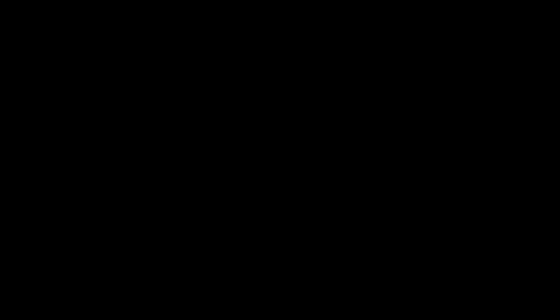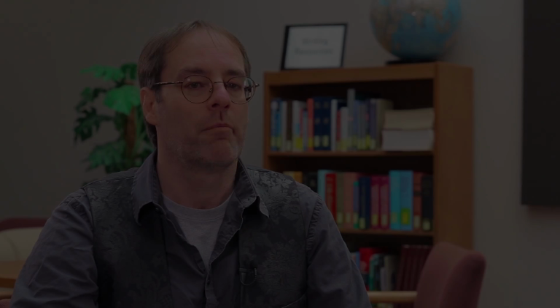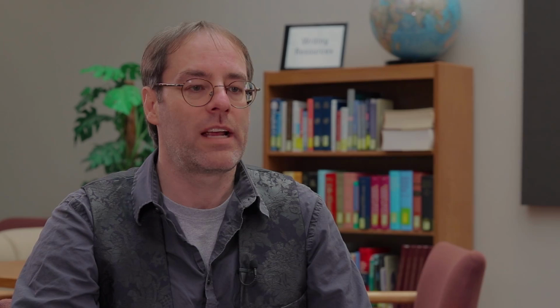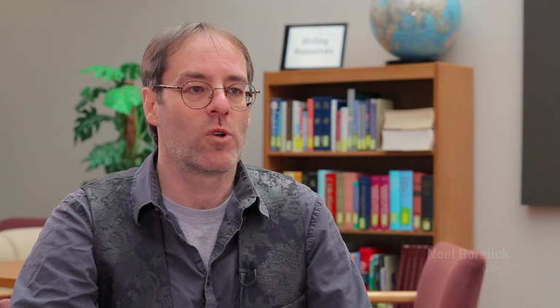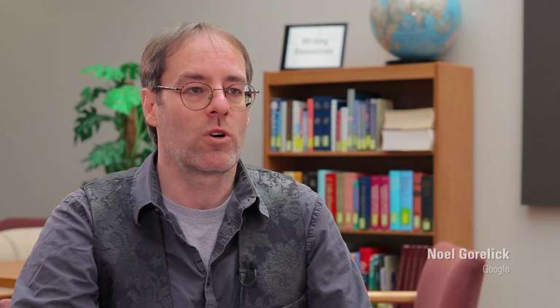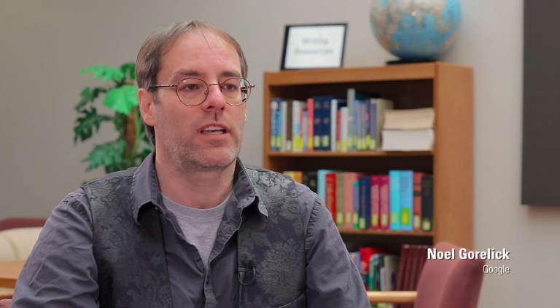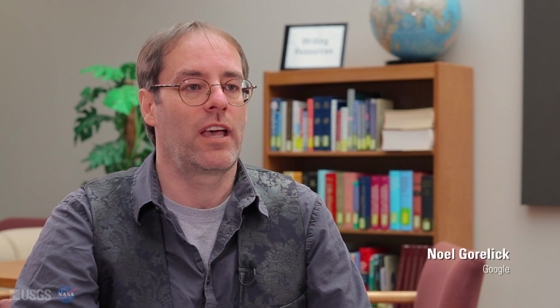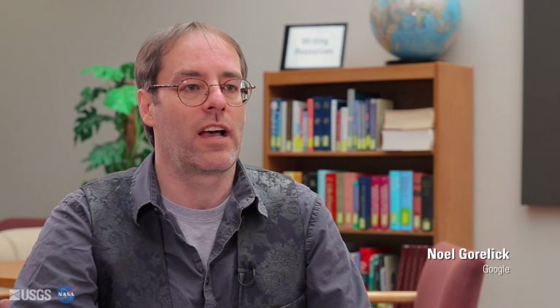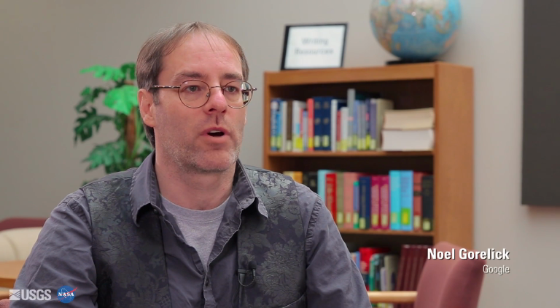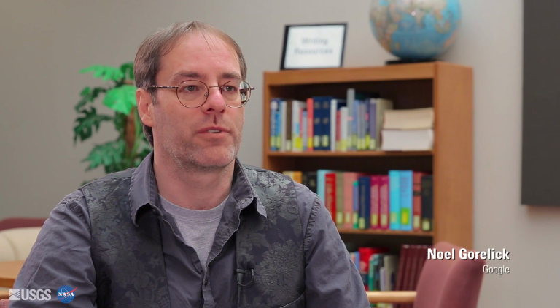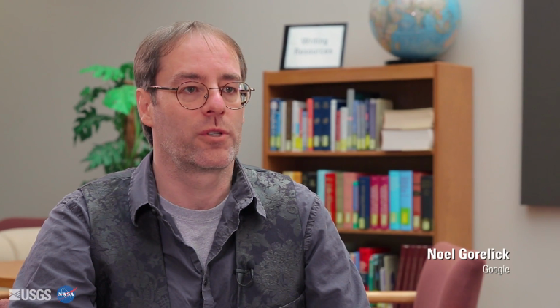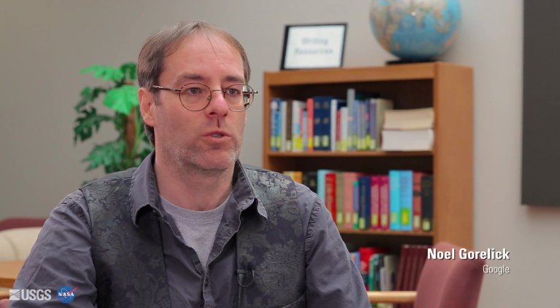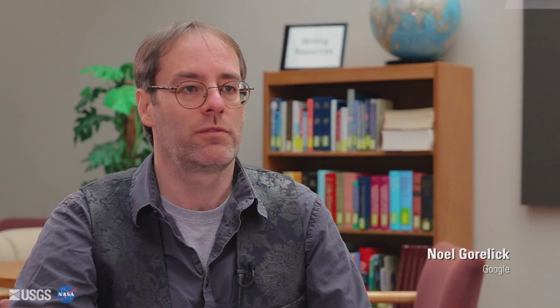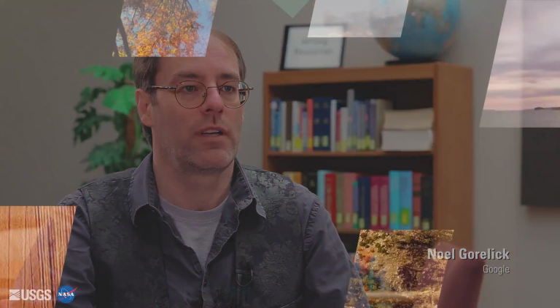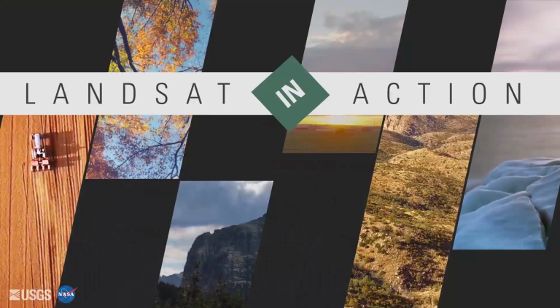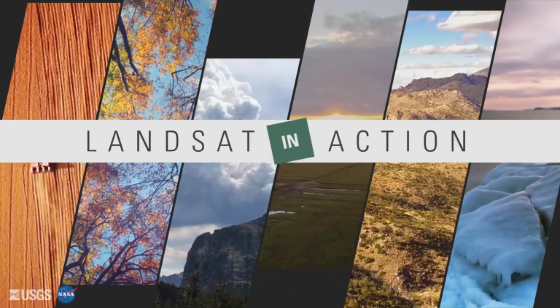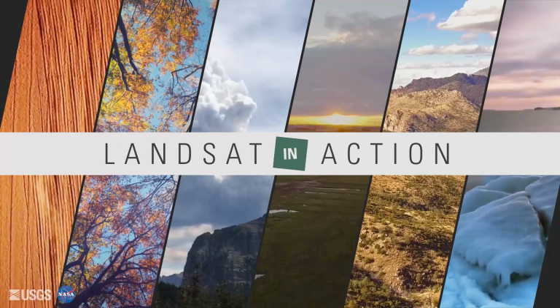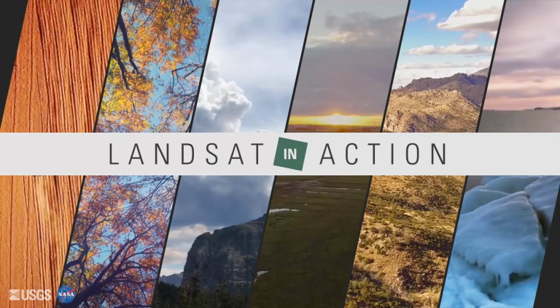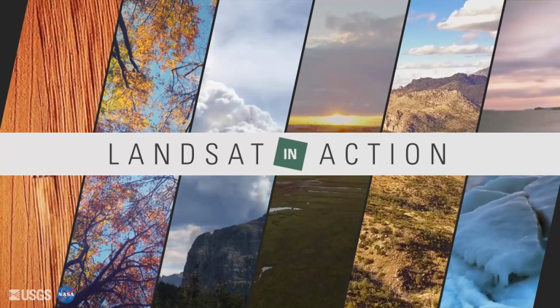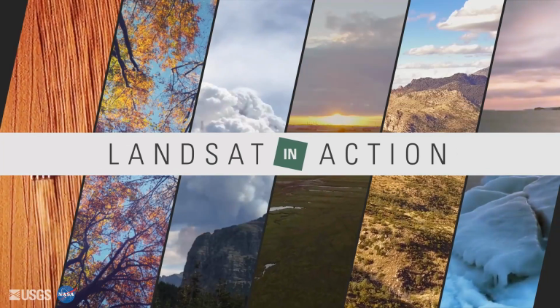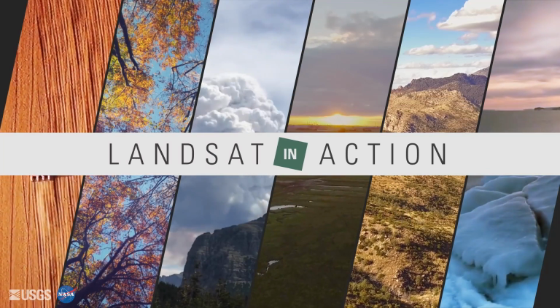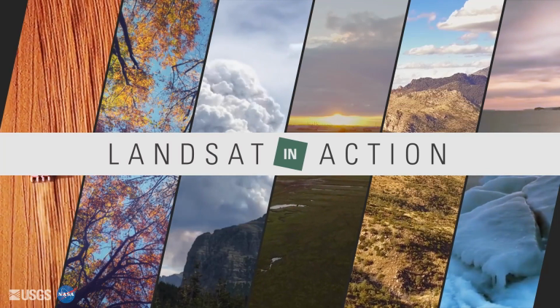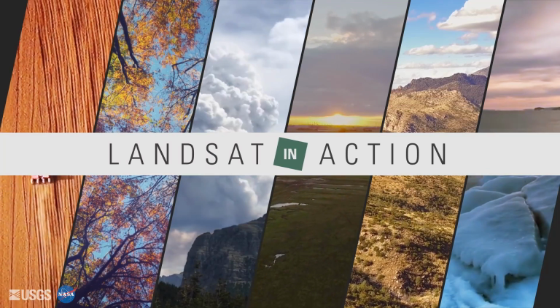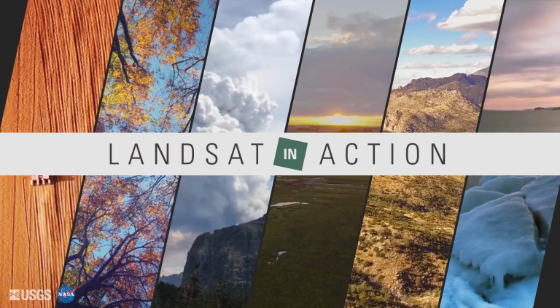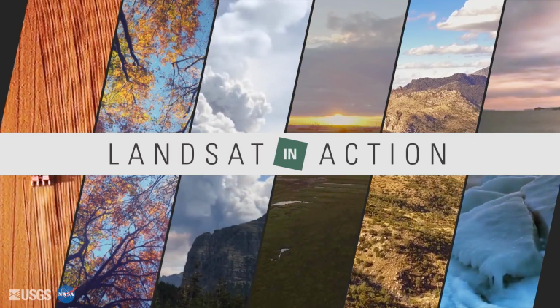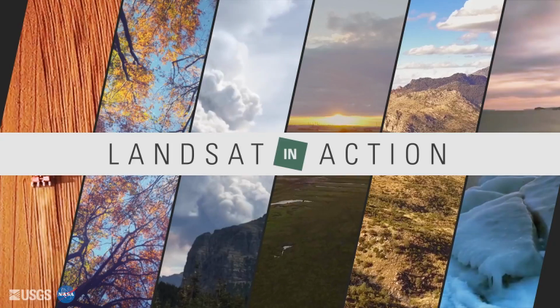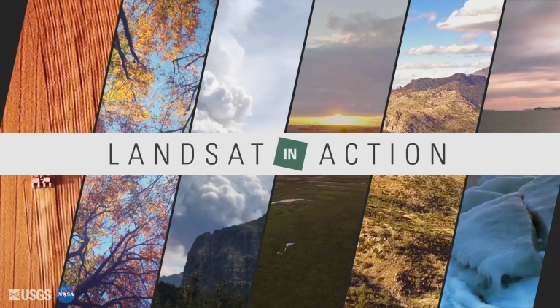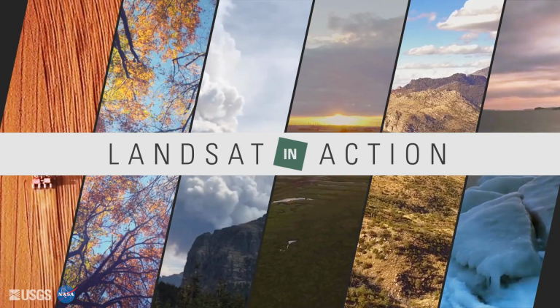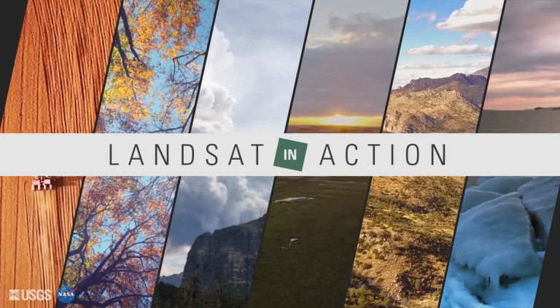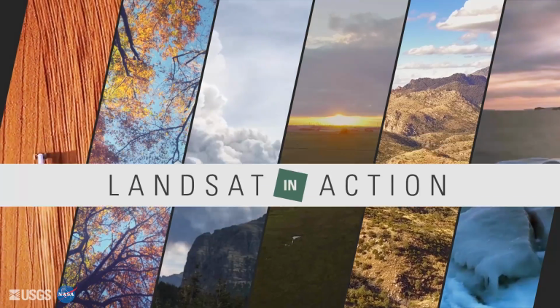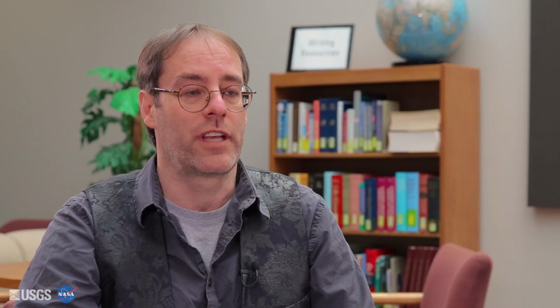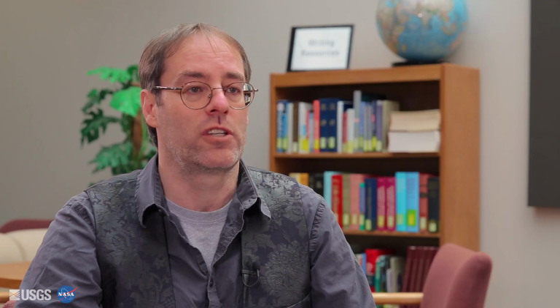My name is Noel Gorlich, and I work for Google. I'm one of the founders of Google Earth Engine.